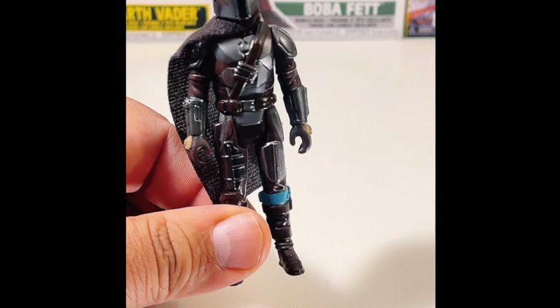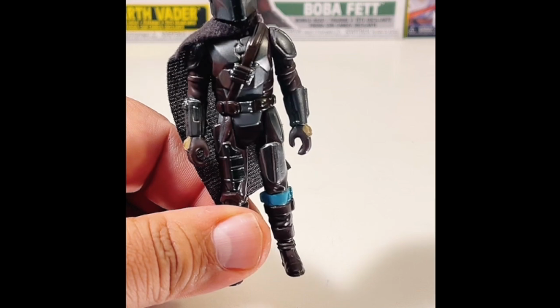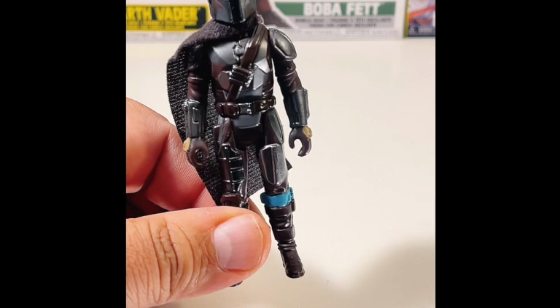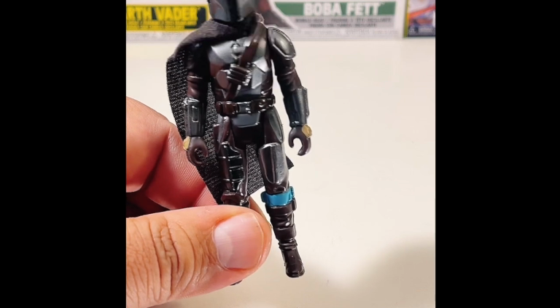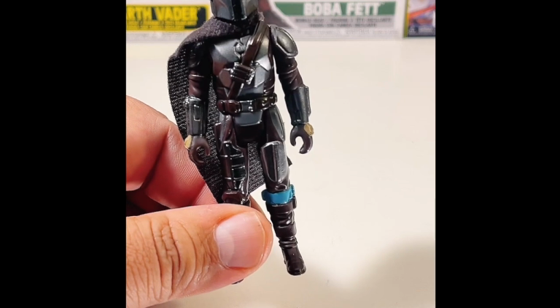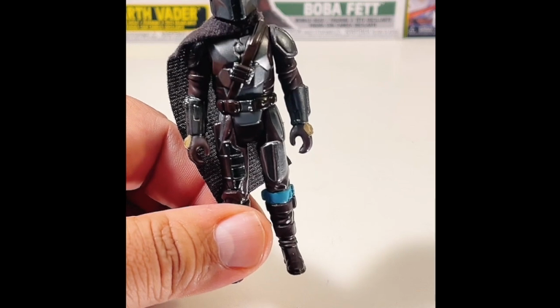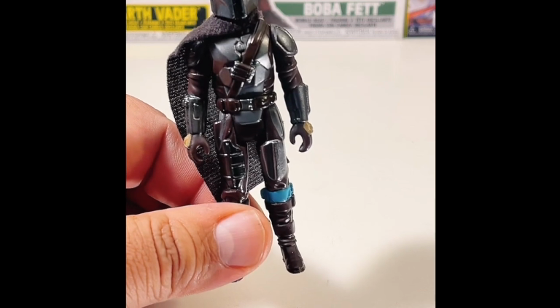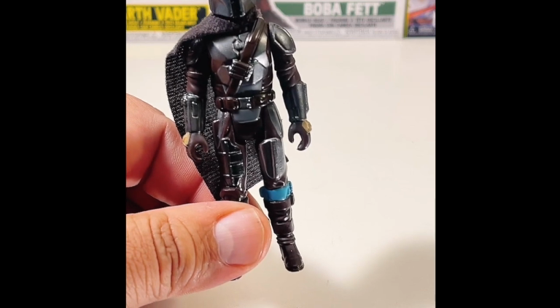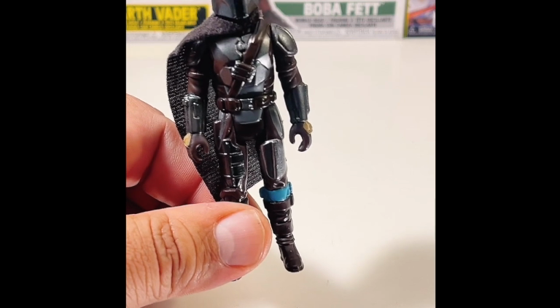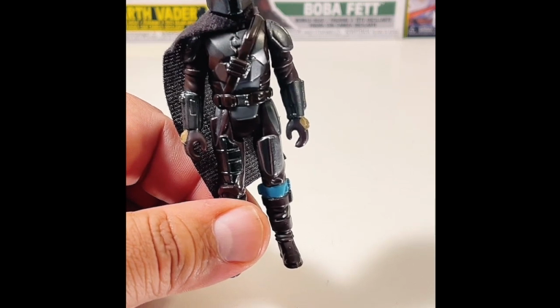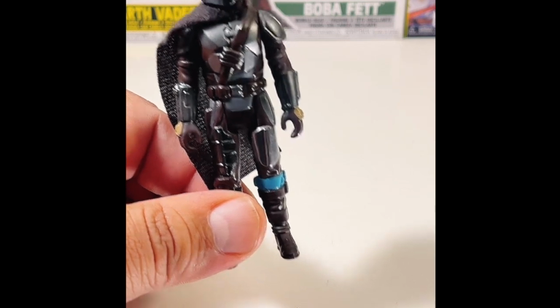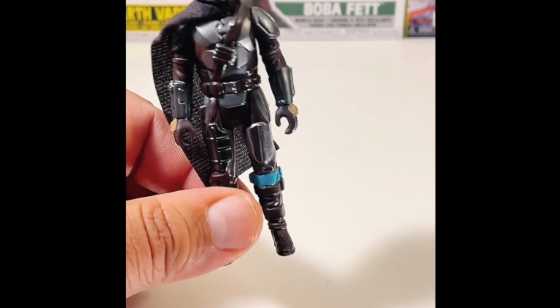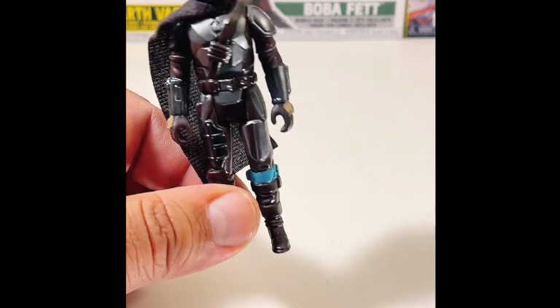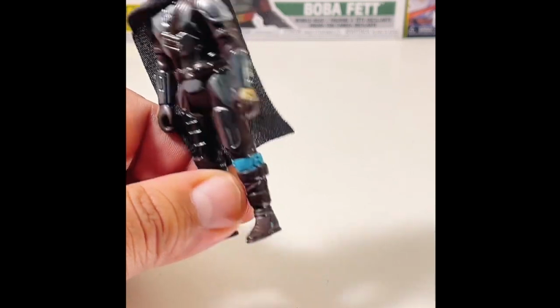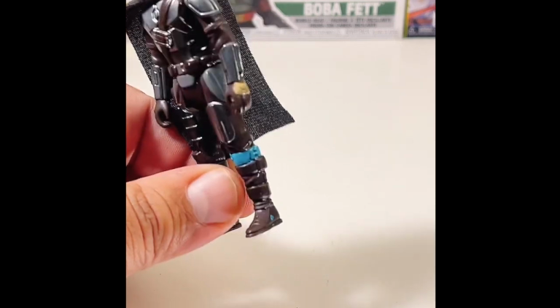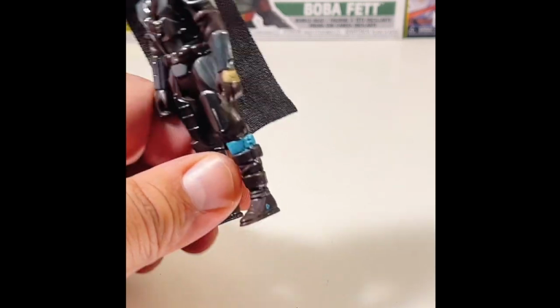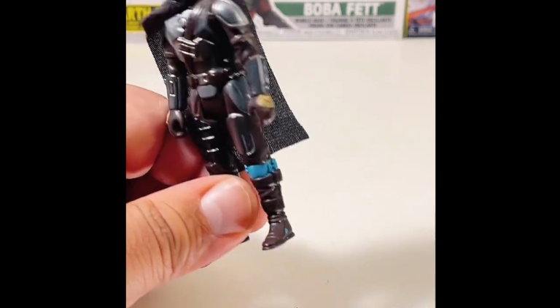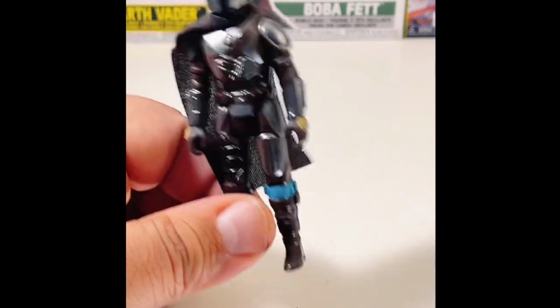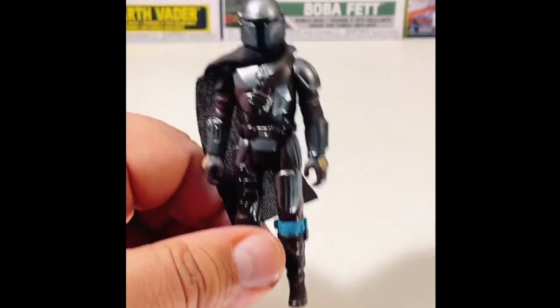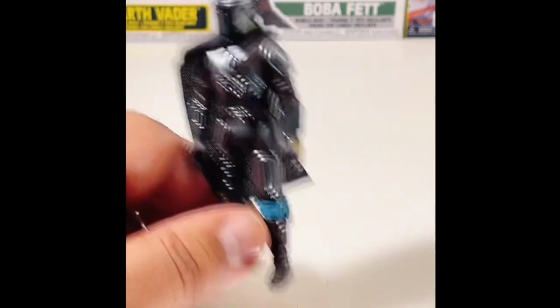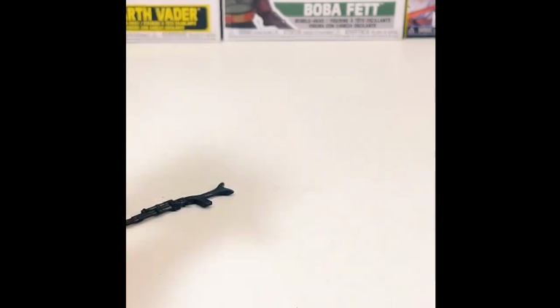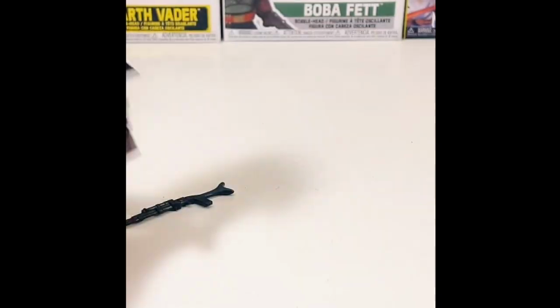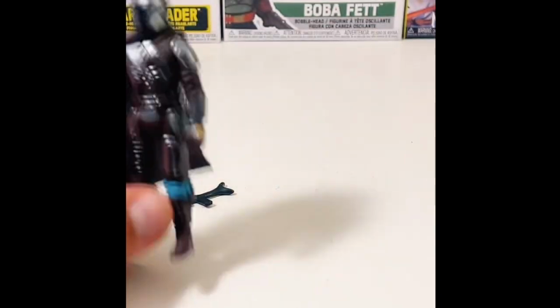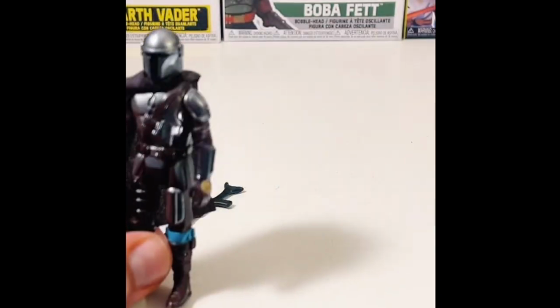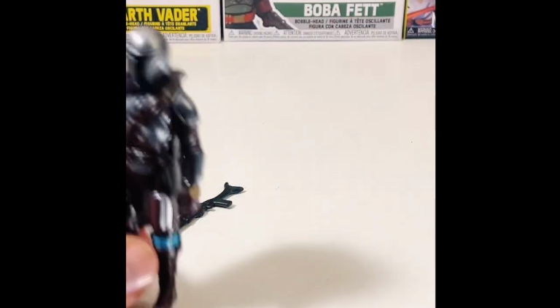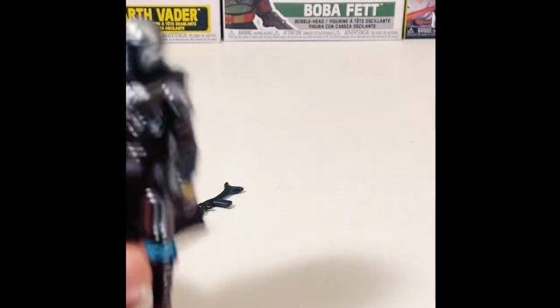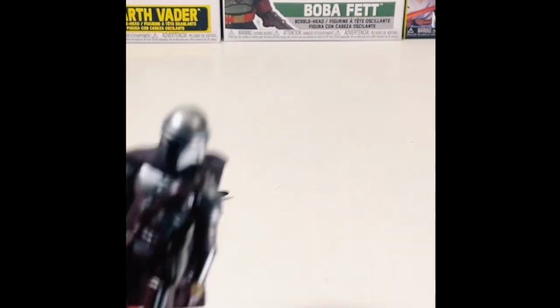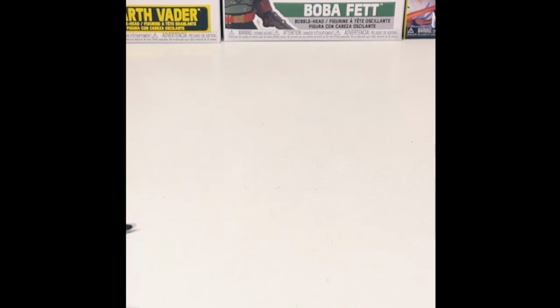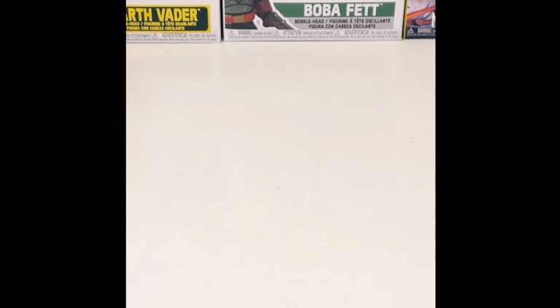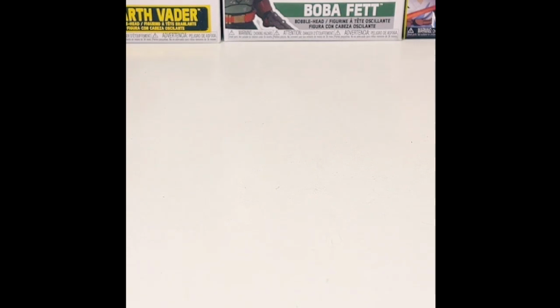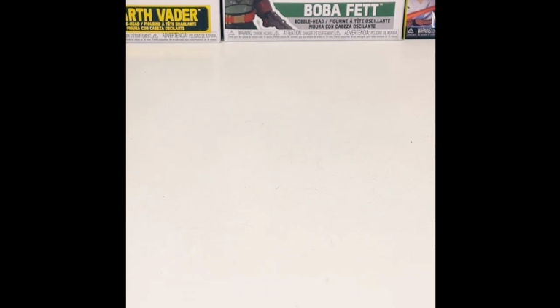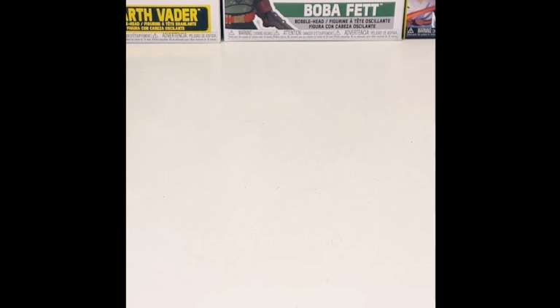This is definitely going into my retro collection. I'm not sure if he'll be a fronter, but he's definitely going to be near the front for sure.